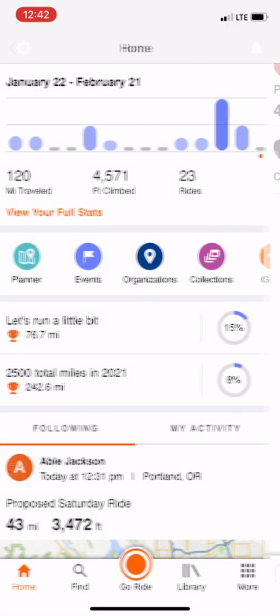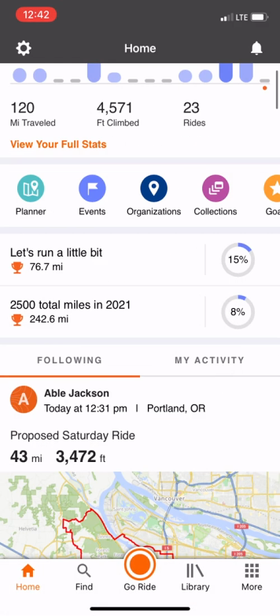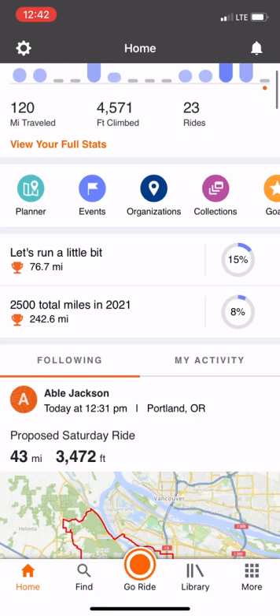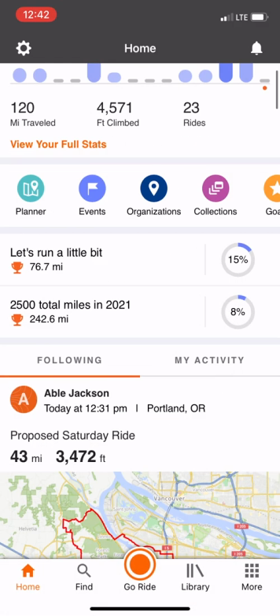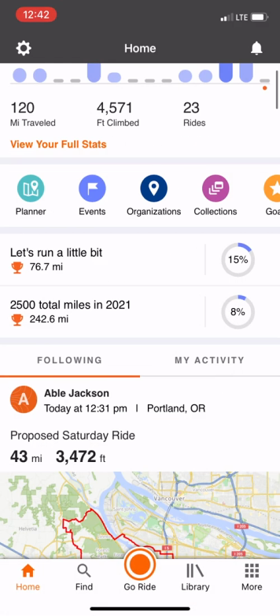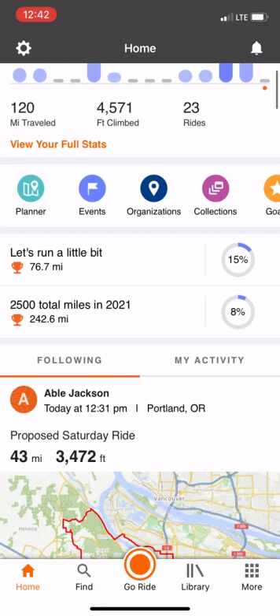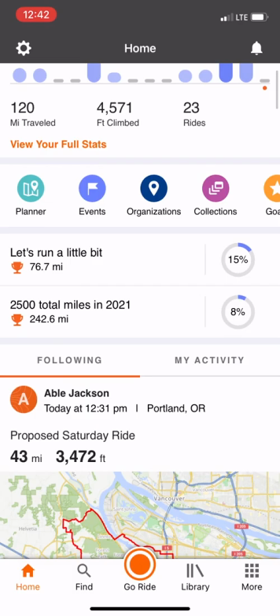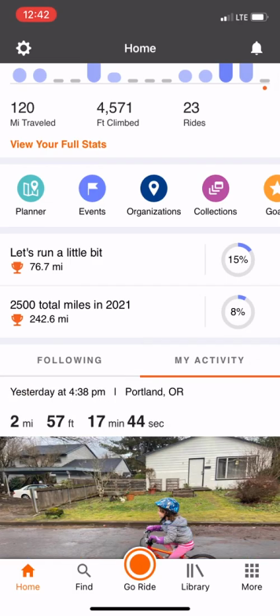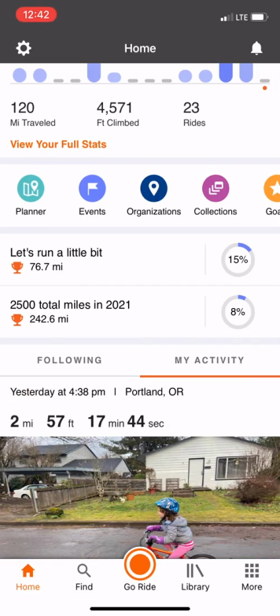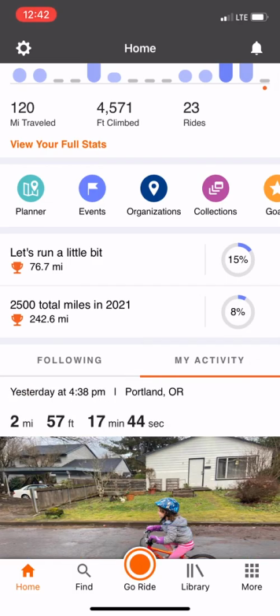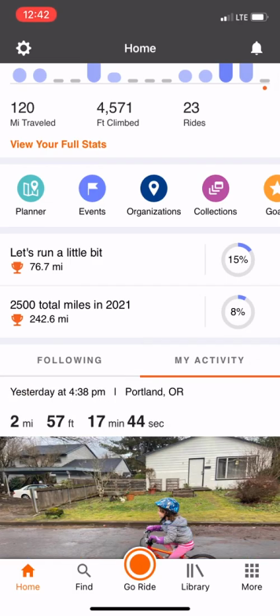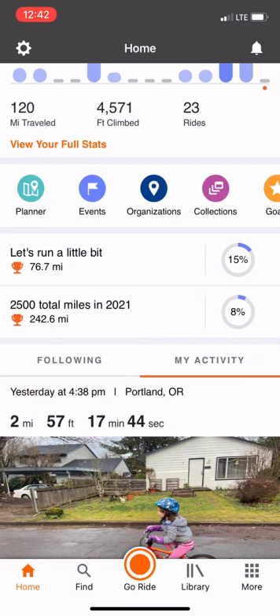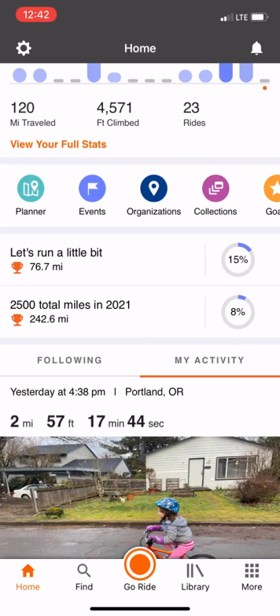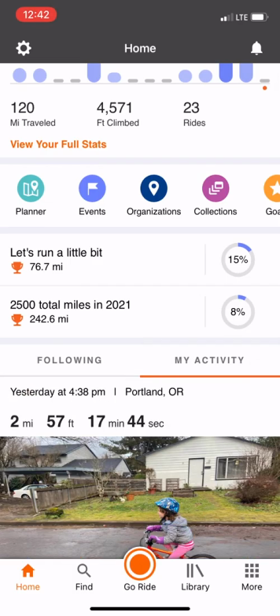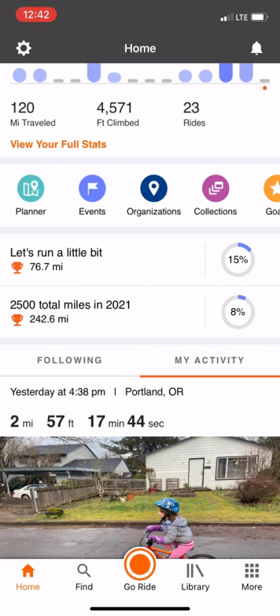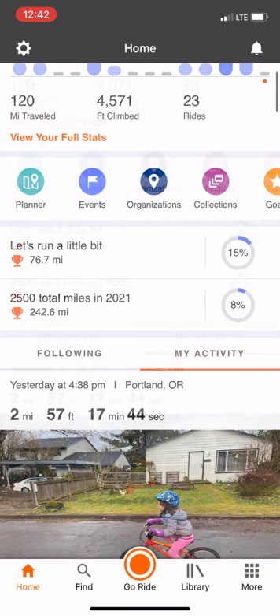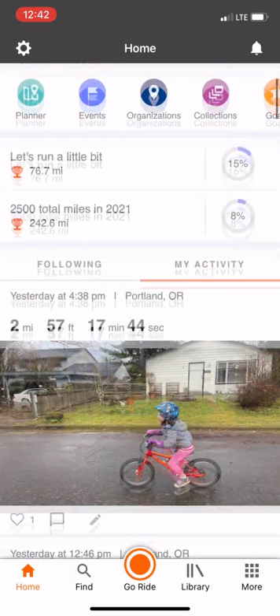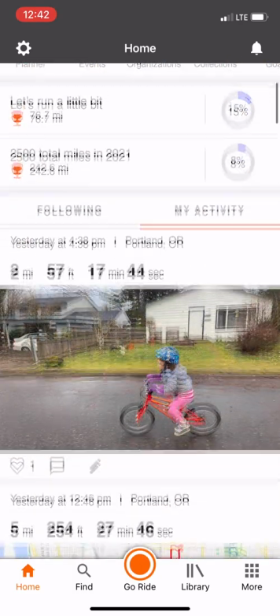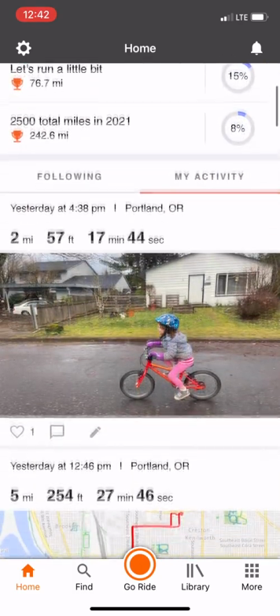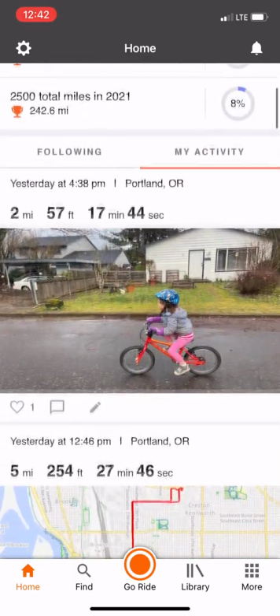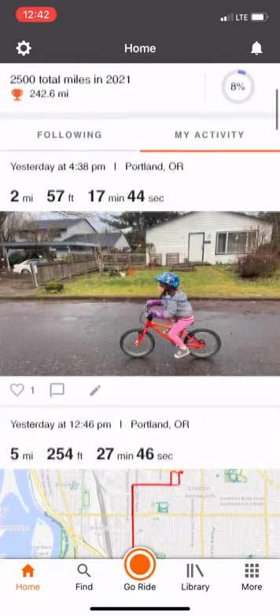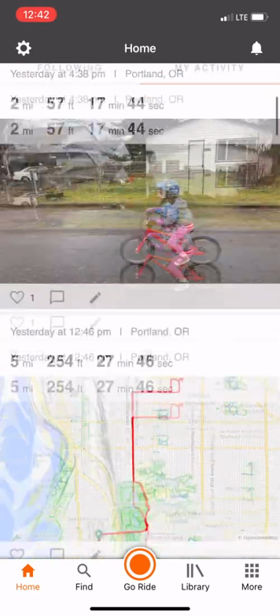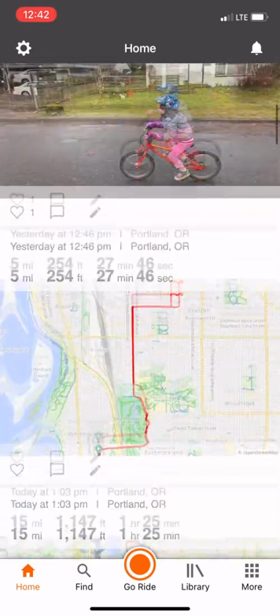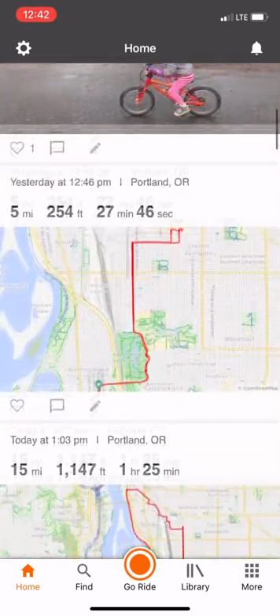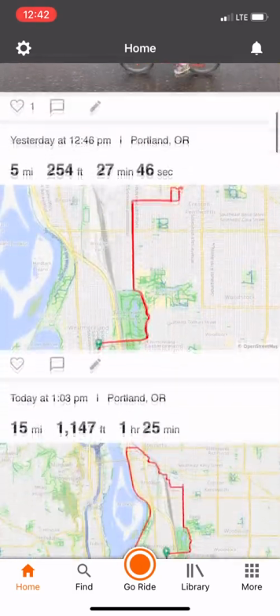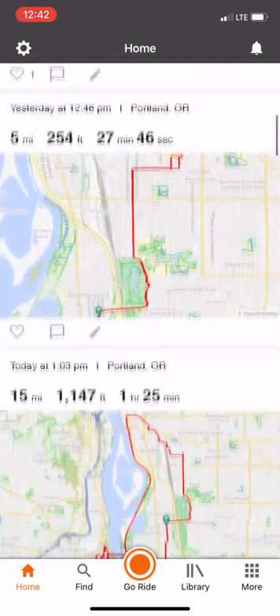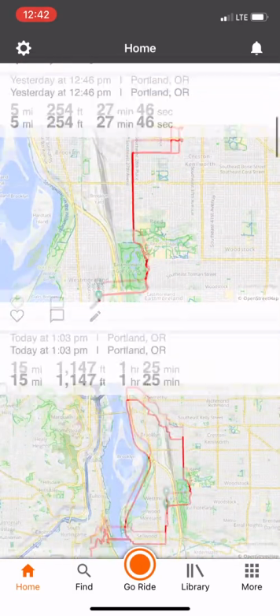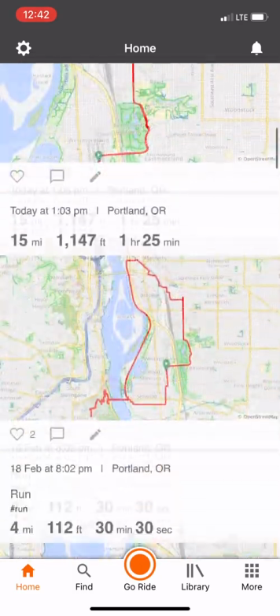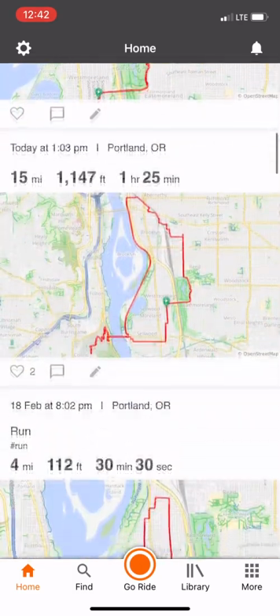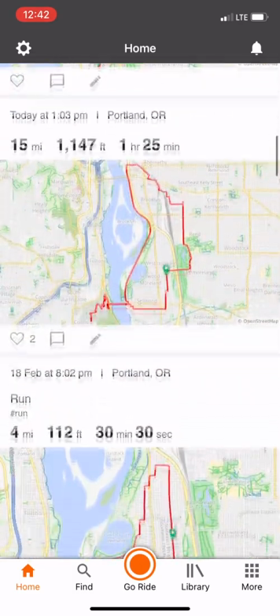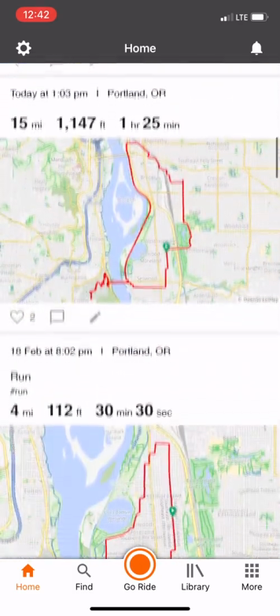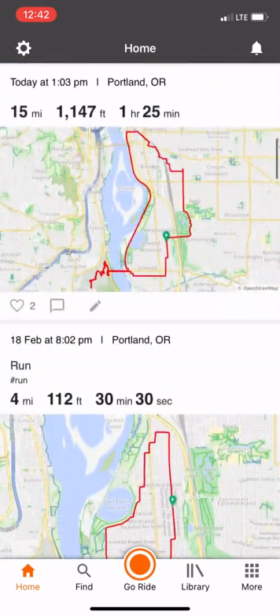And you can quickly toggle between the feed of your friends and those you follow with your own activities.